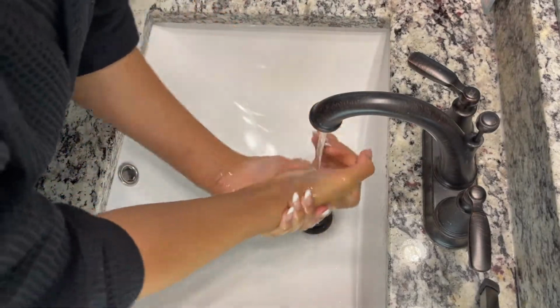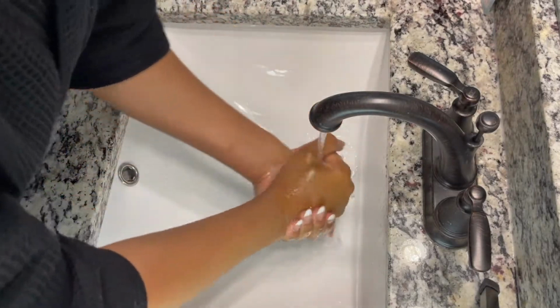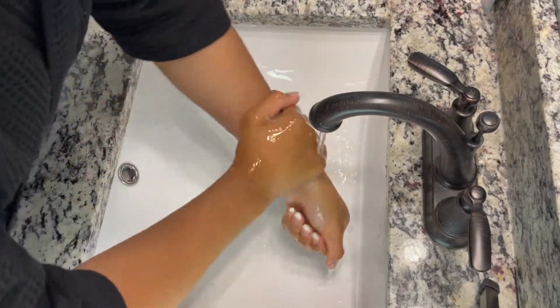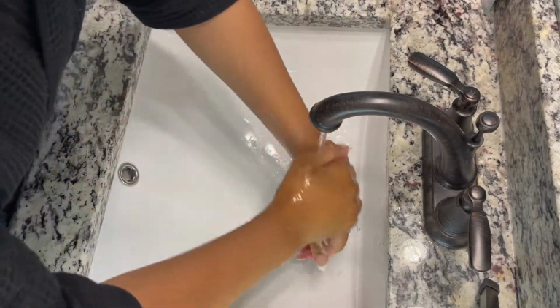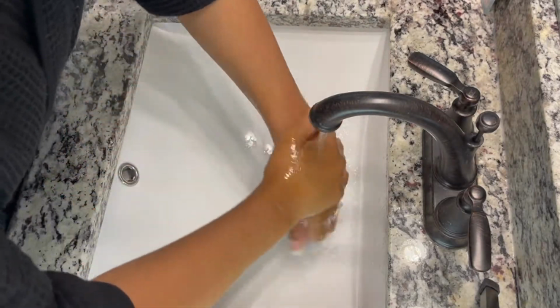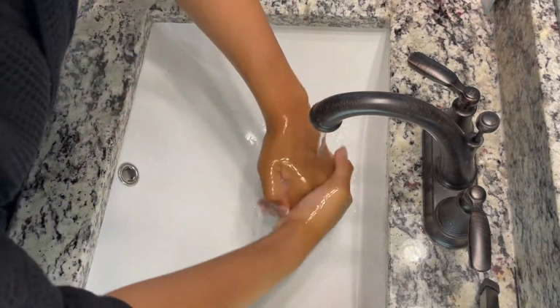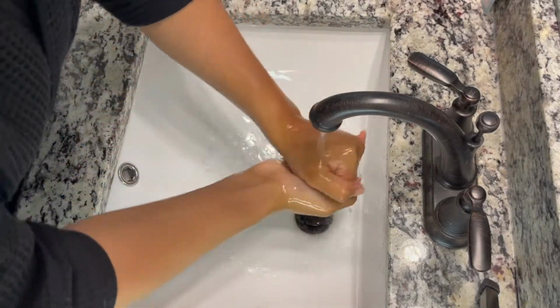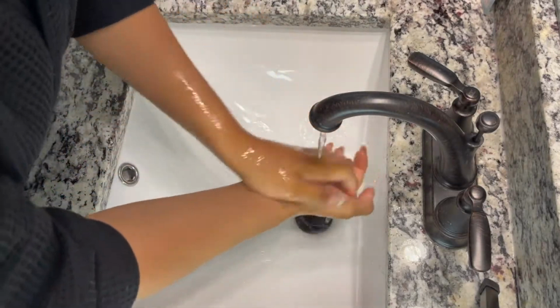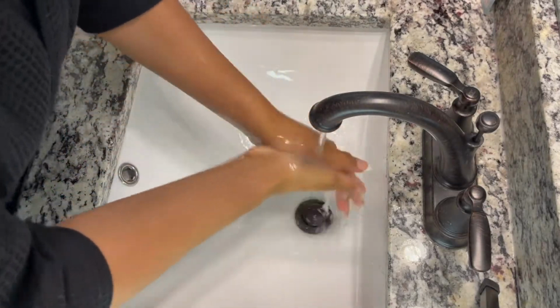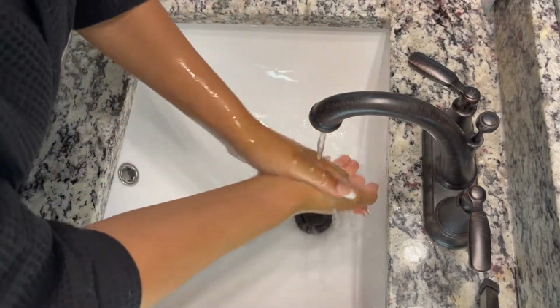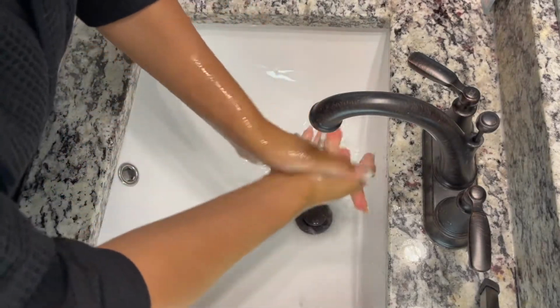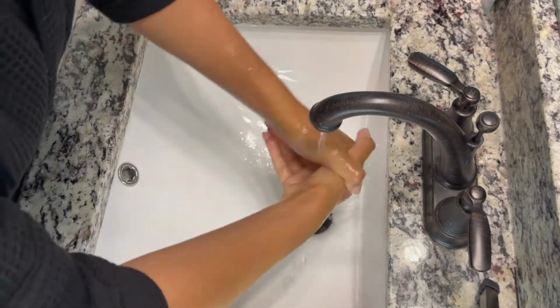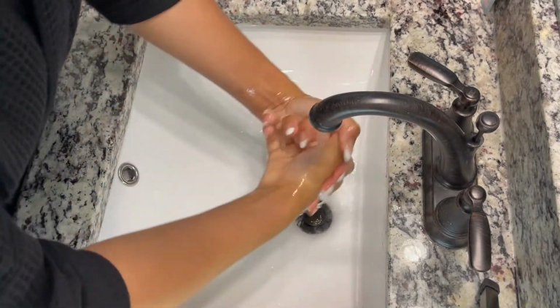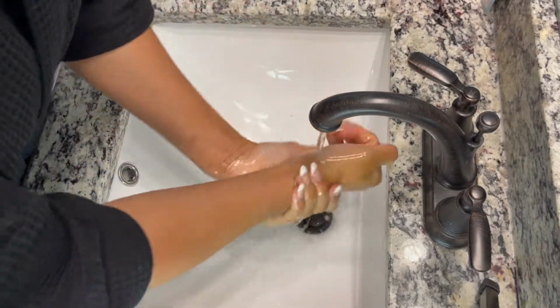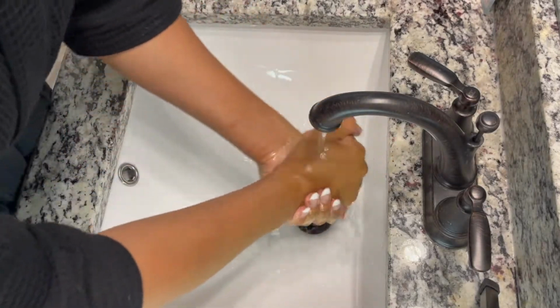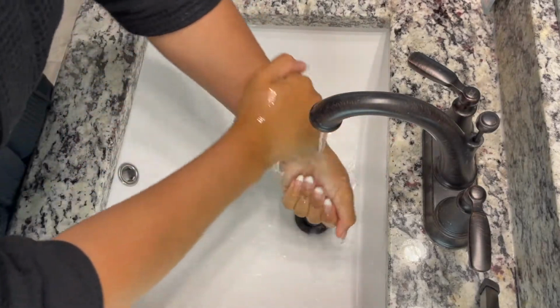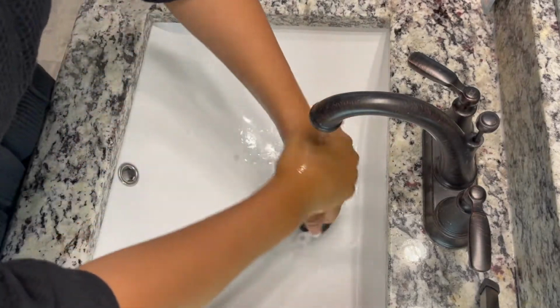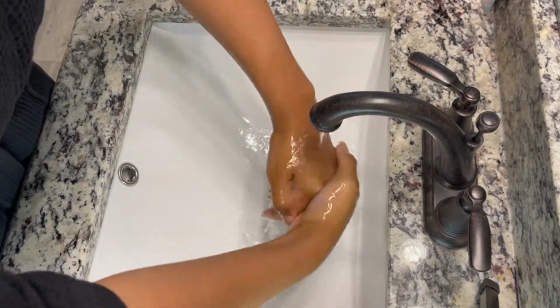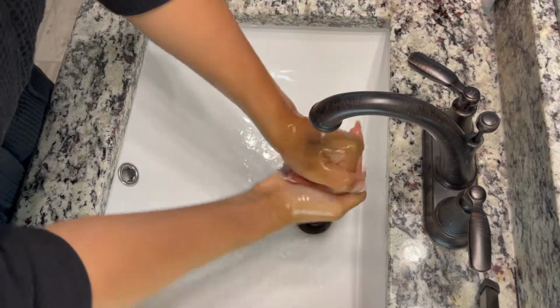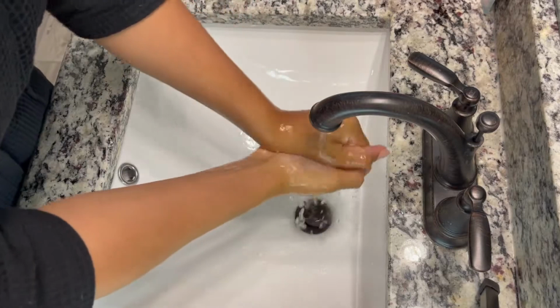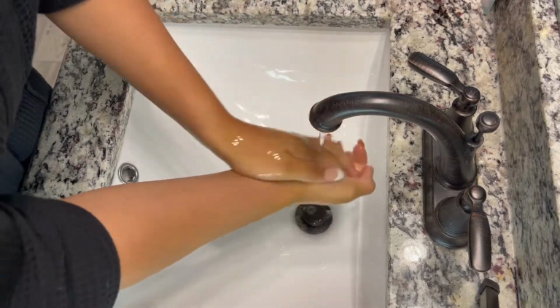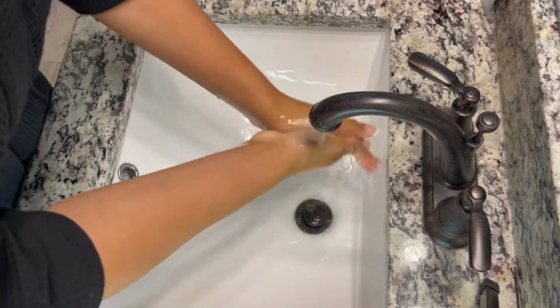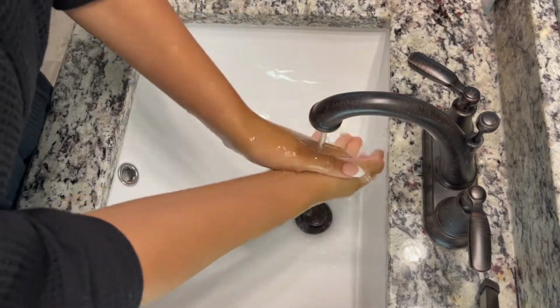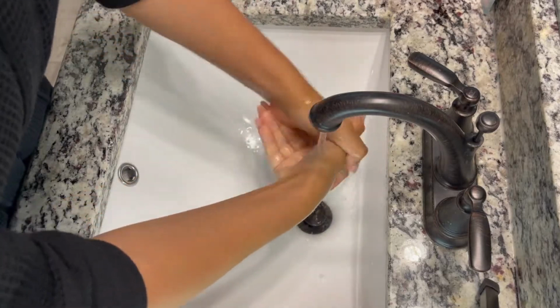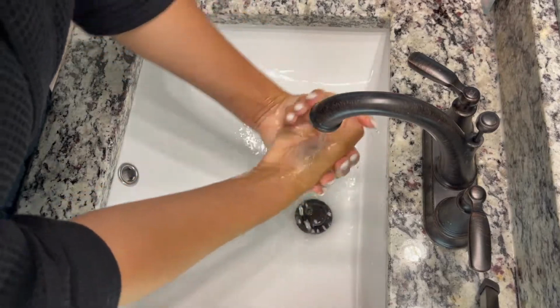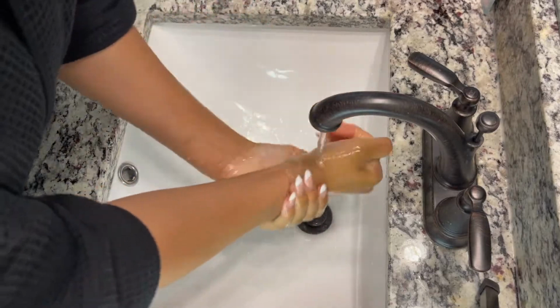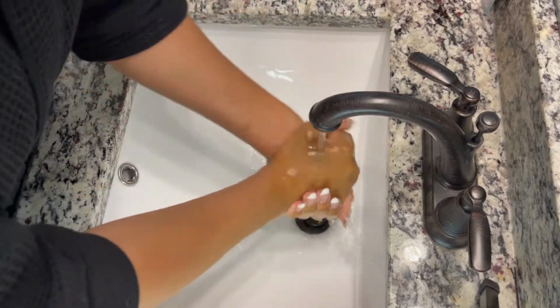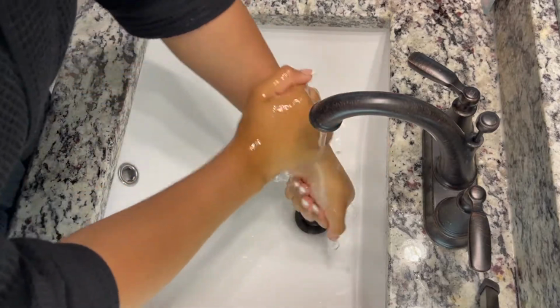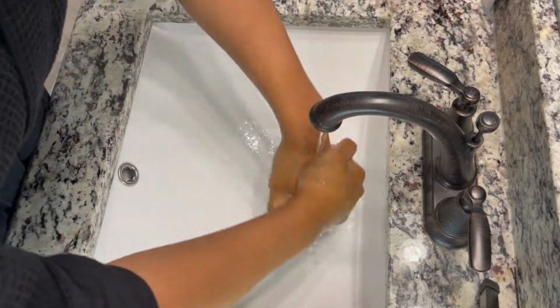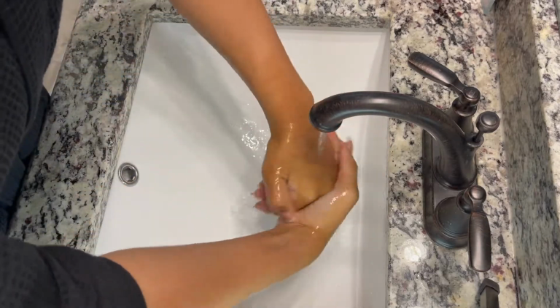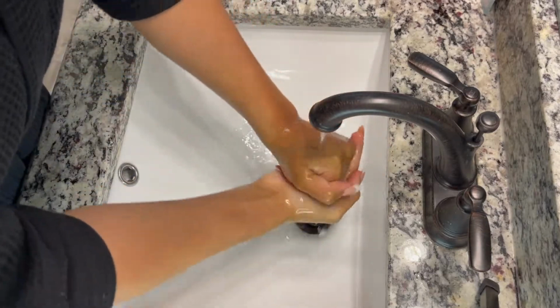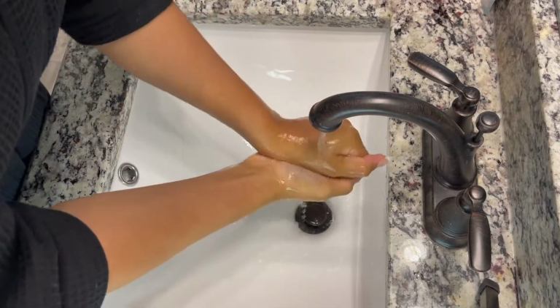I like to start off washing my hands before I touch my face. I like to make sure I get any bacteria off first.